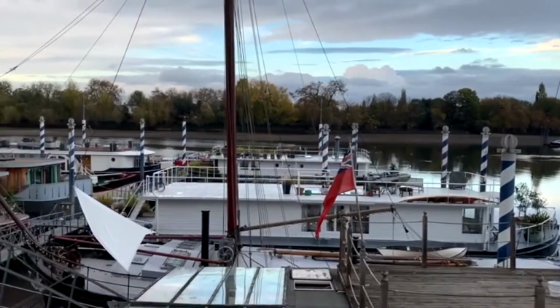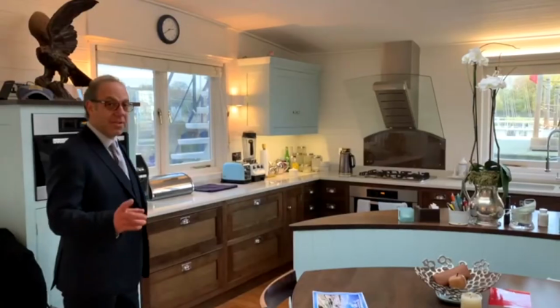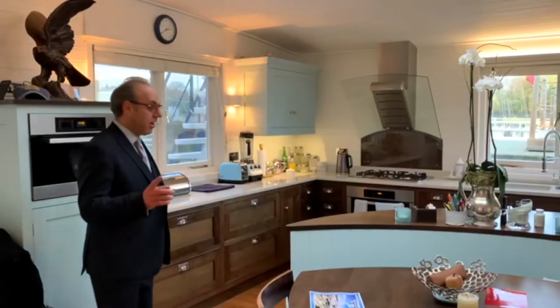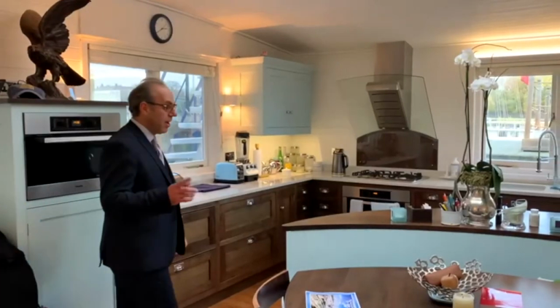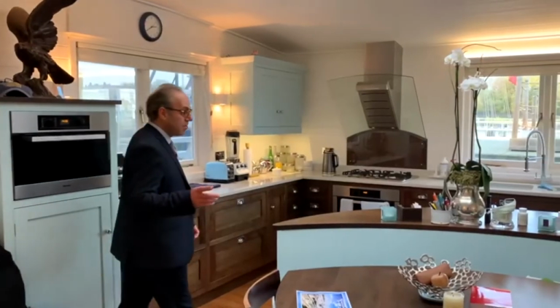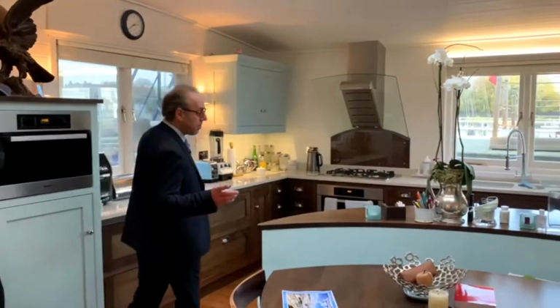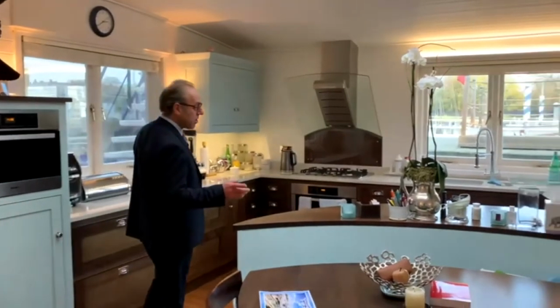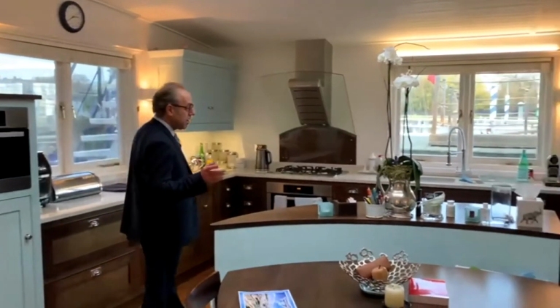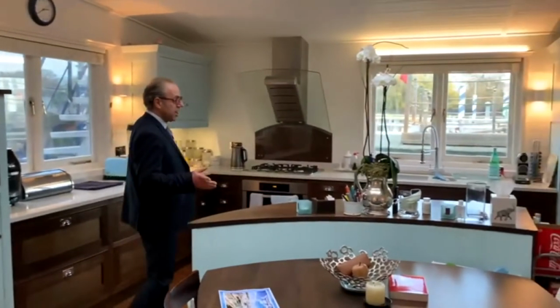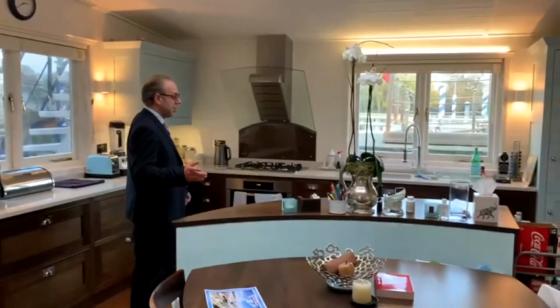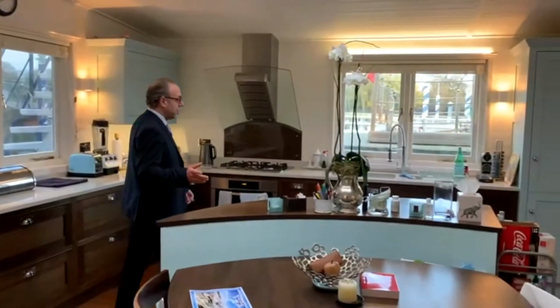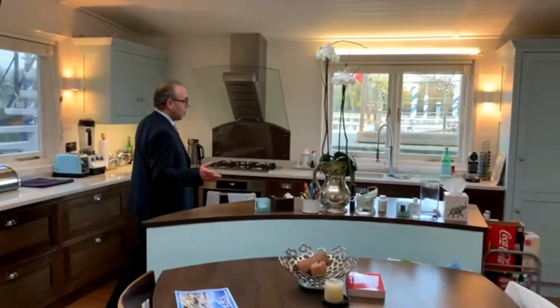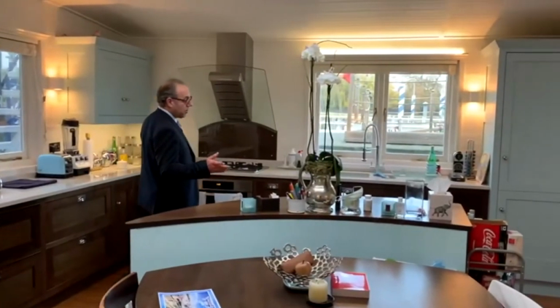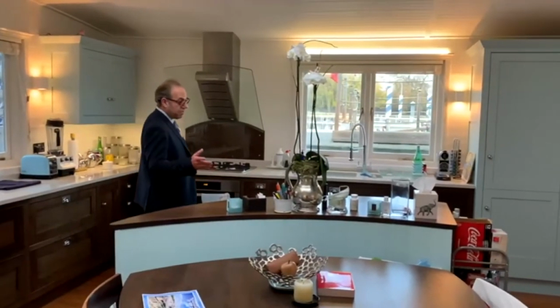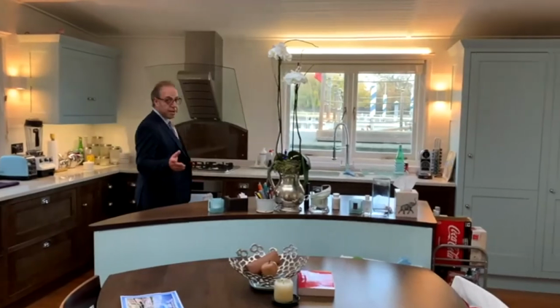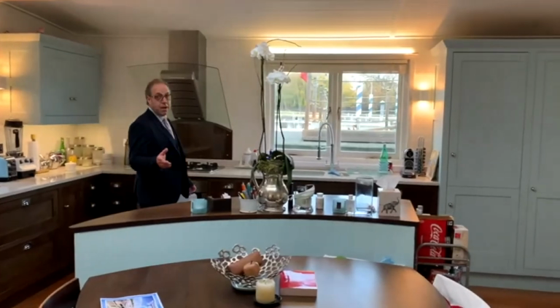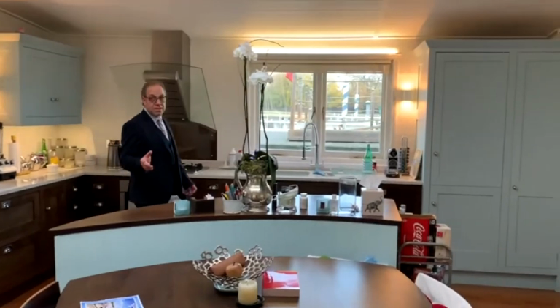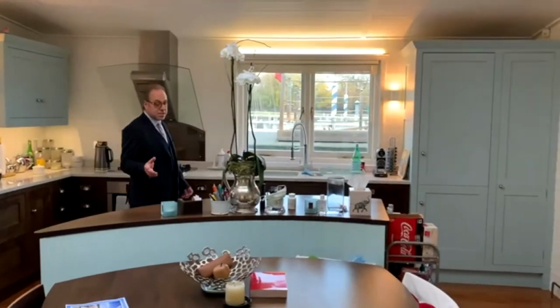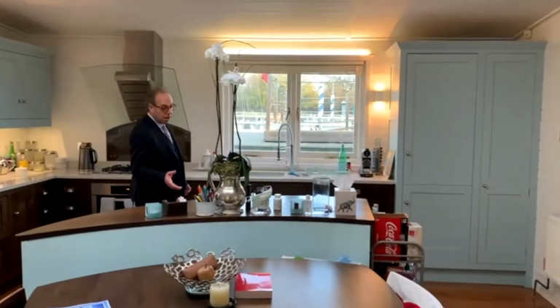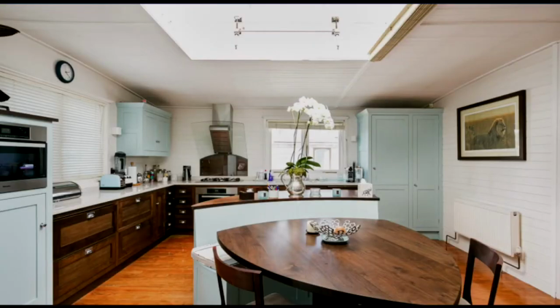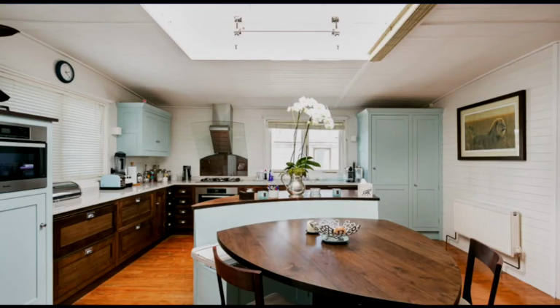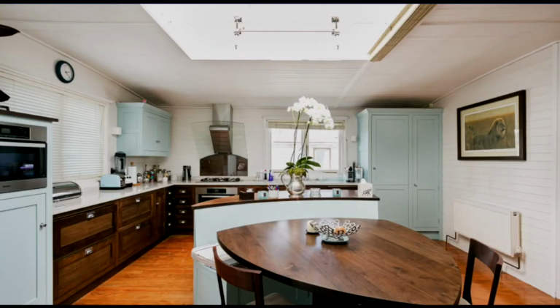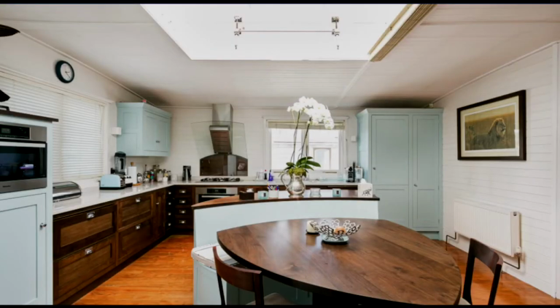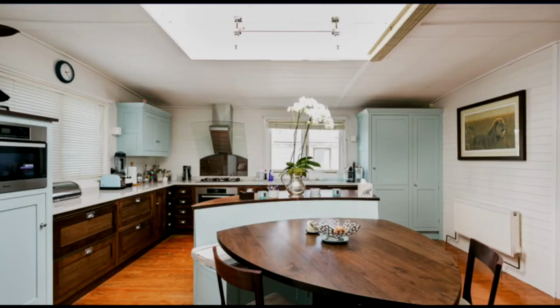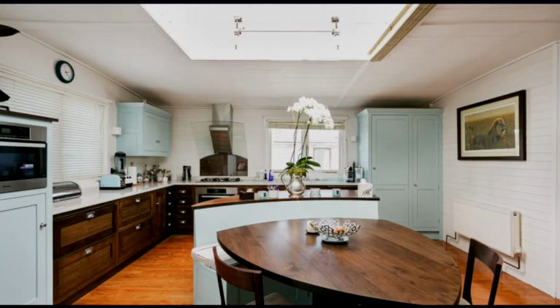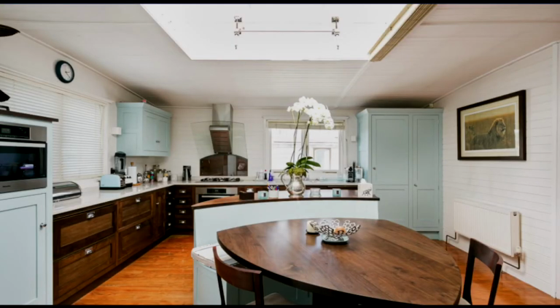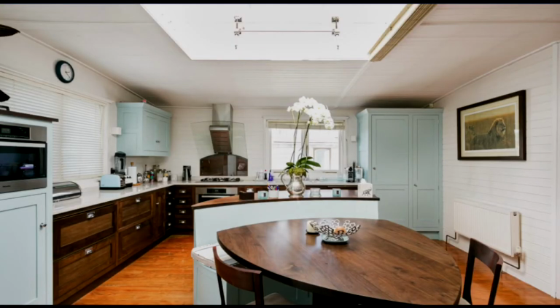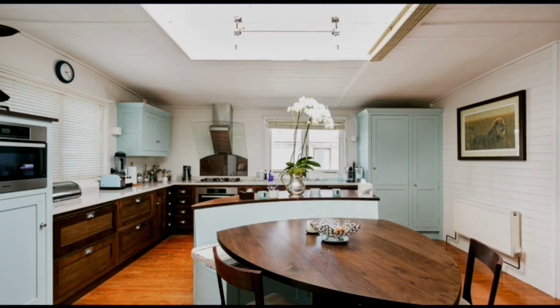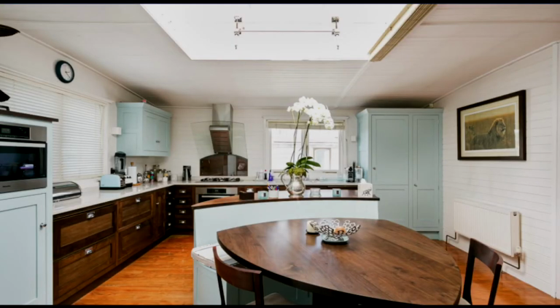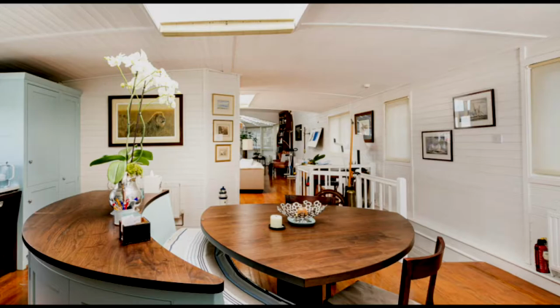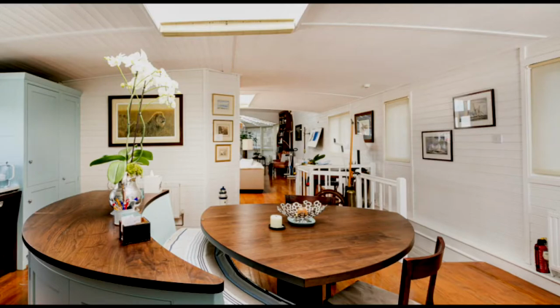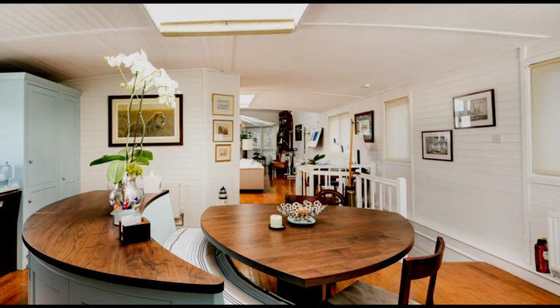Here we have the bespoke kitchen with media appliances, everything fitted — fridge and freezer all built in.